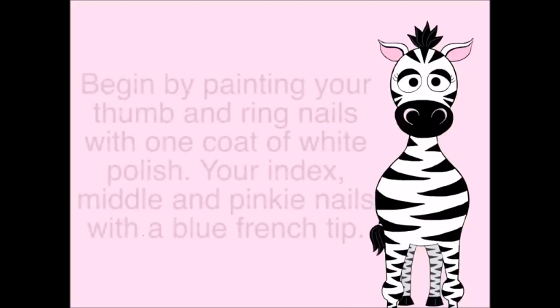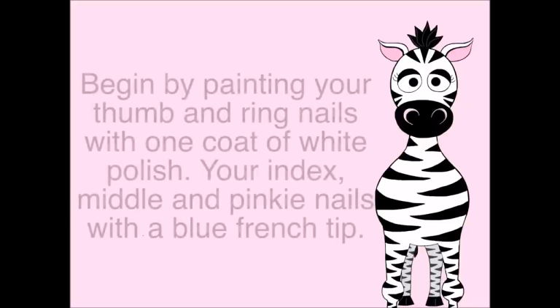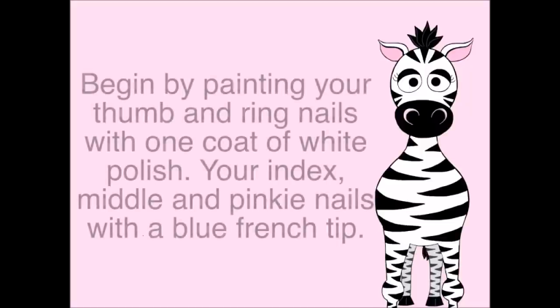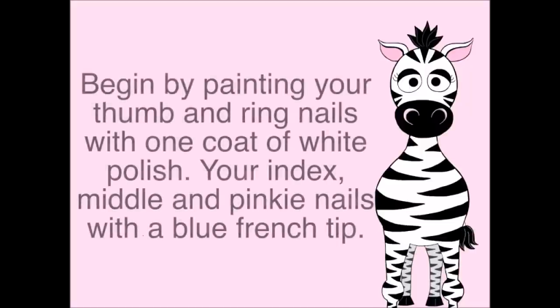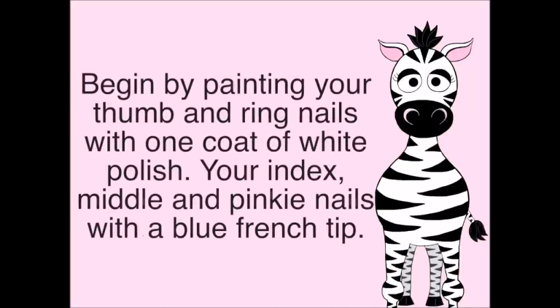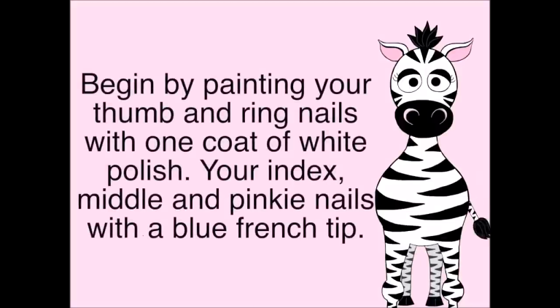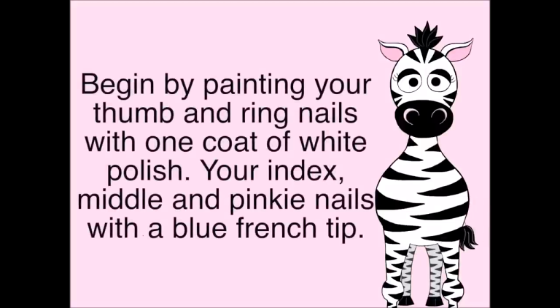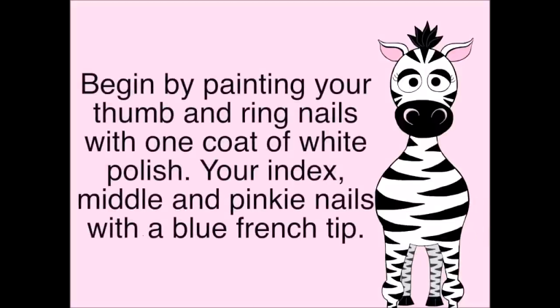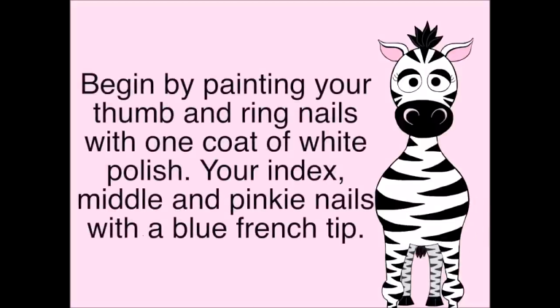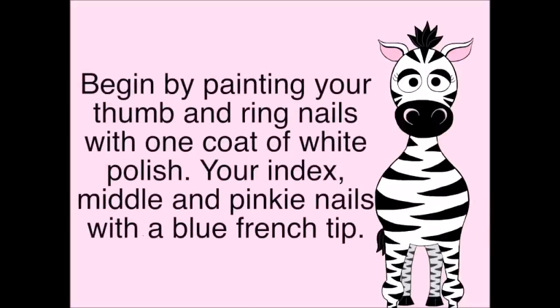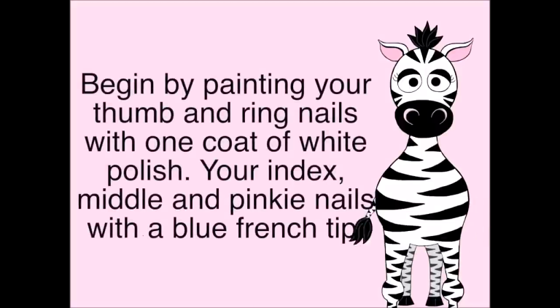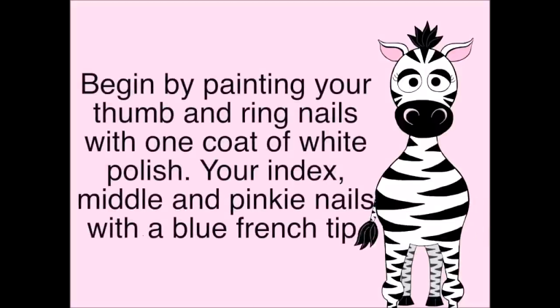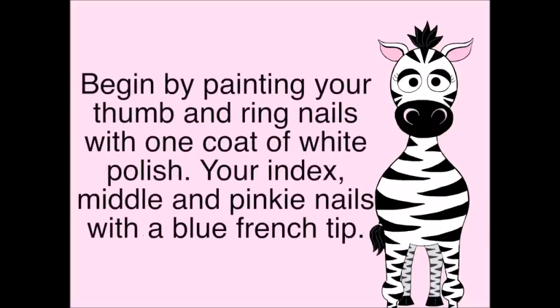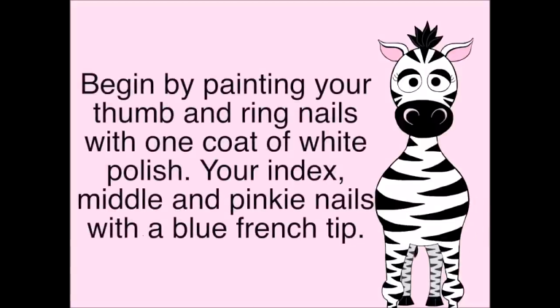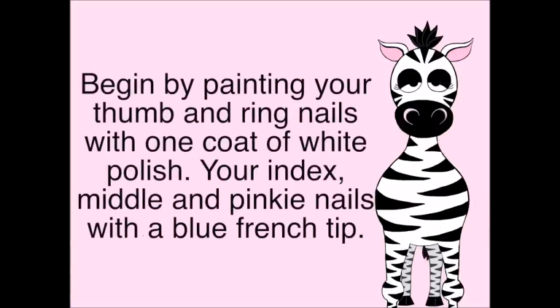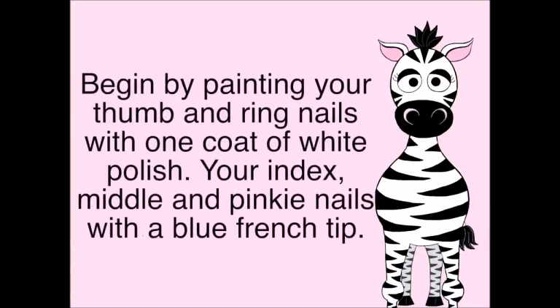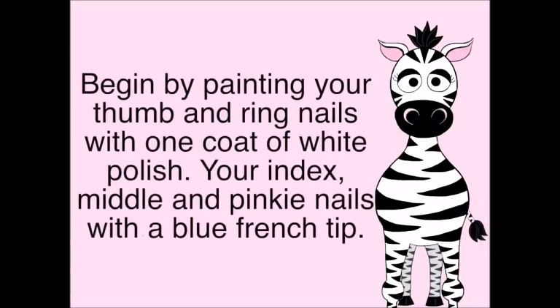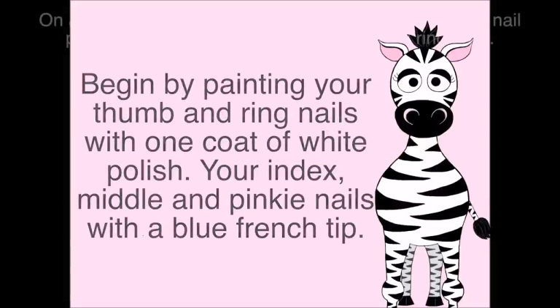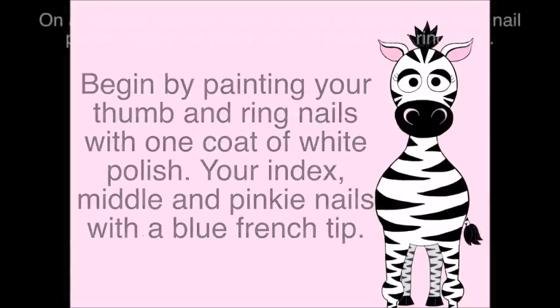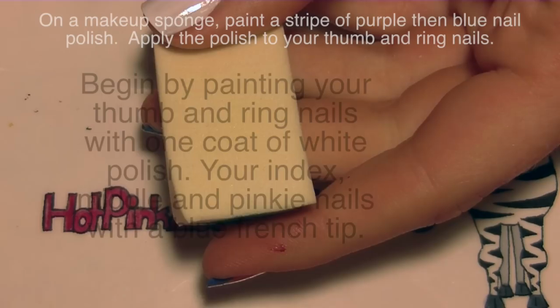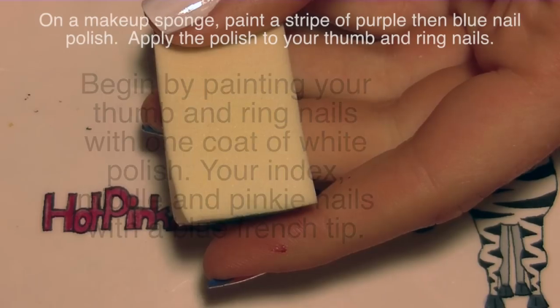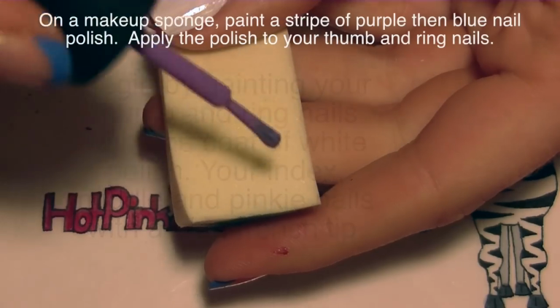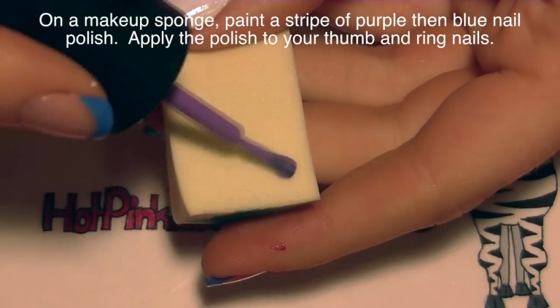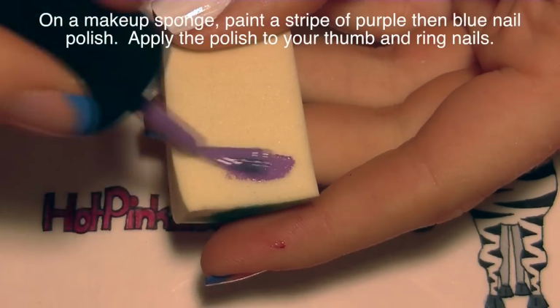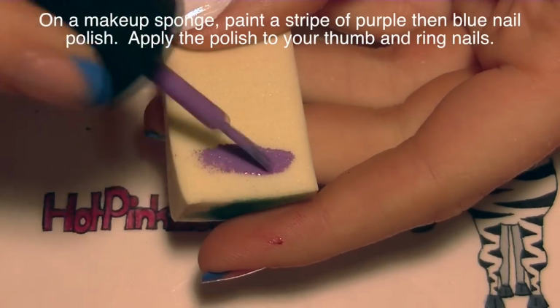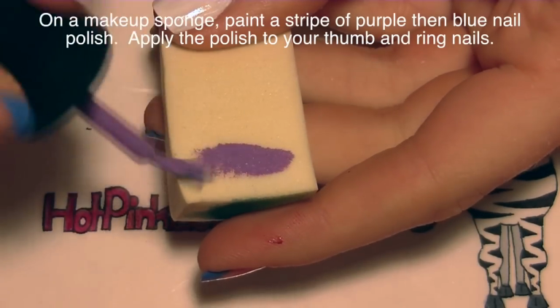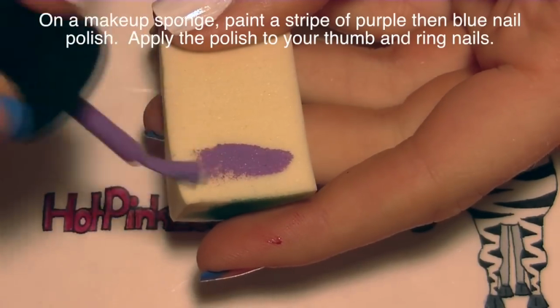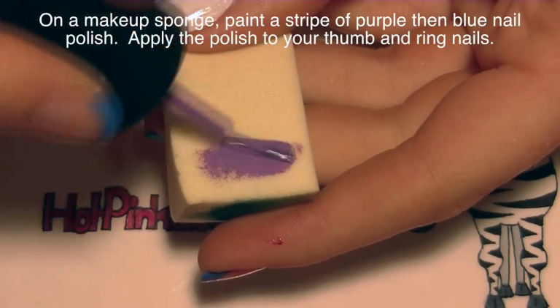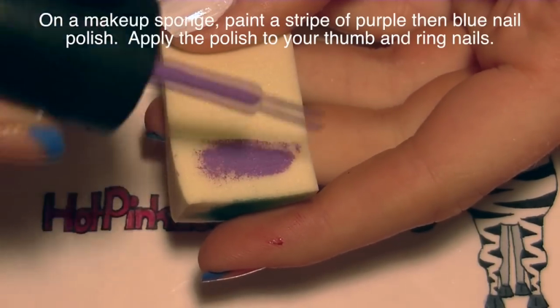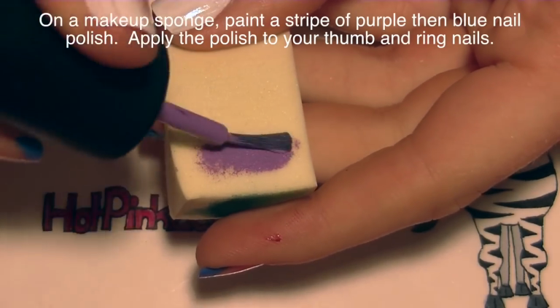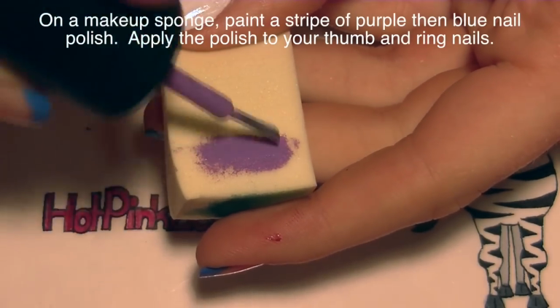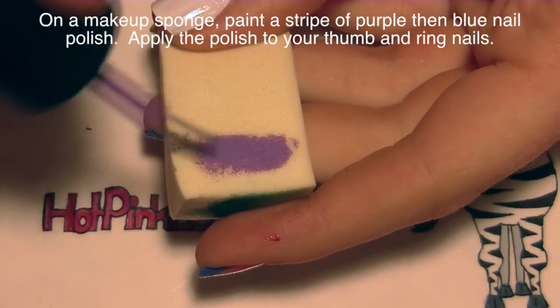Begin by painting your thumb and ring nails with one coat of white polish, and your index, middle, and pinky nails with a blue French tip.